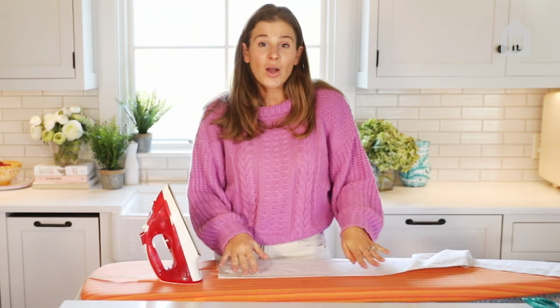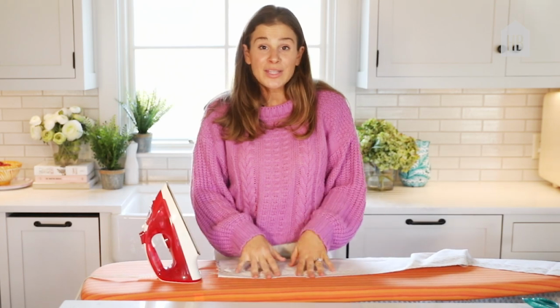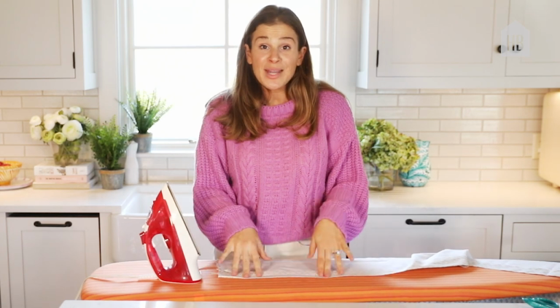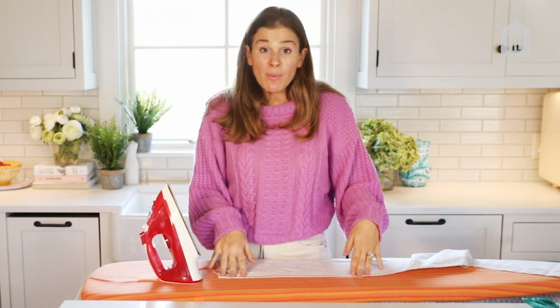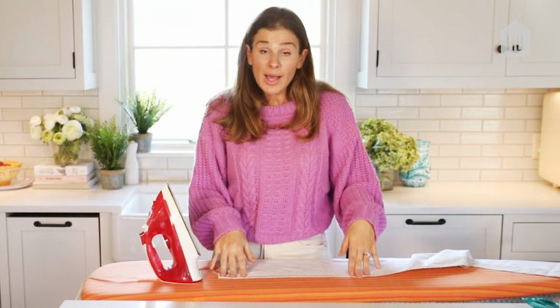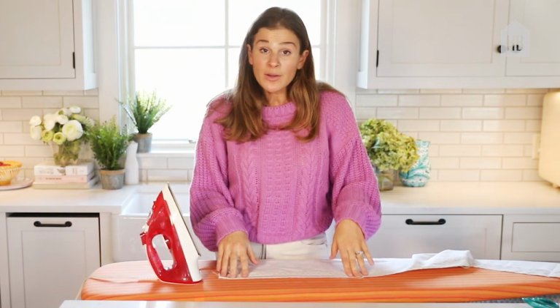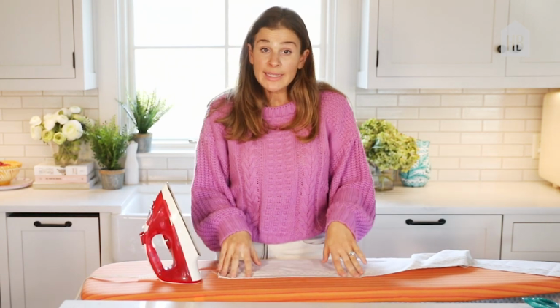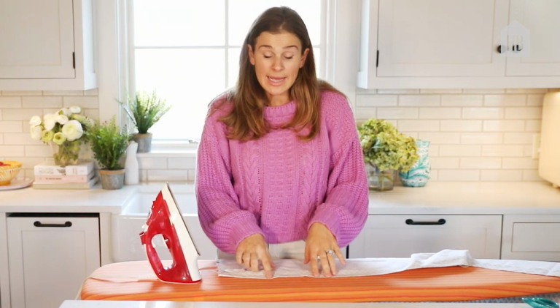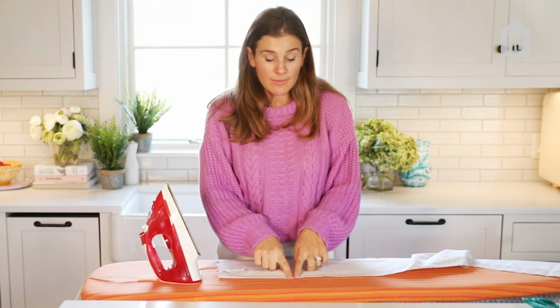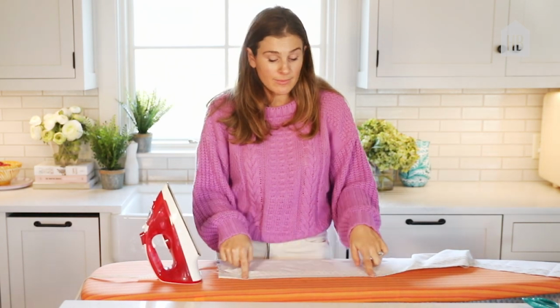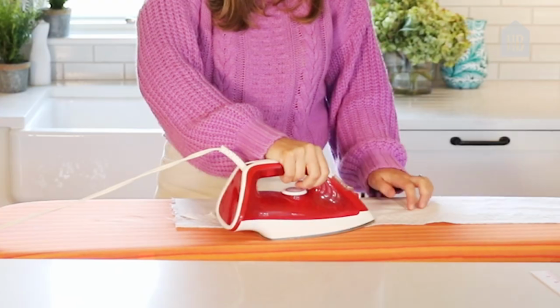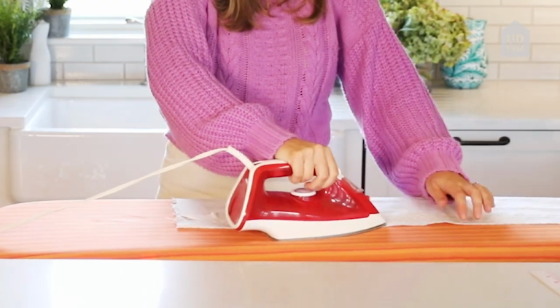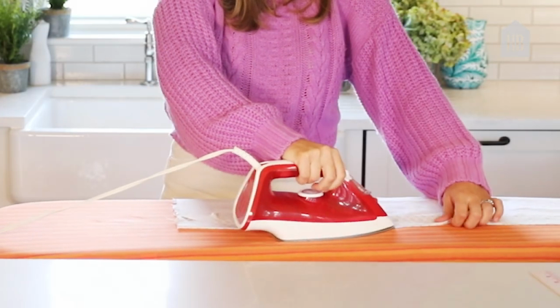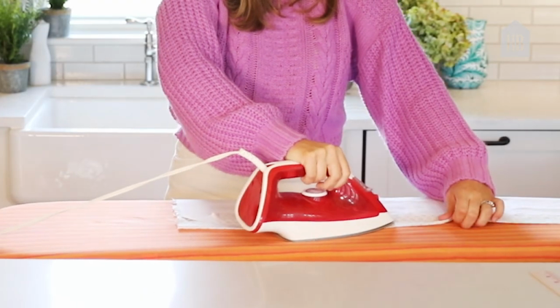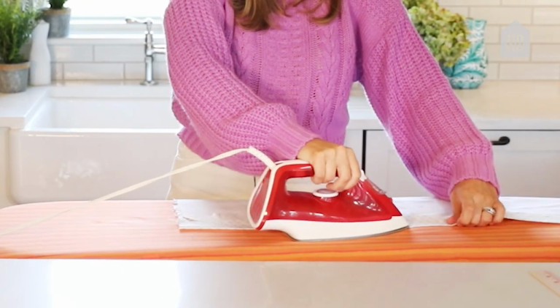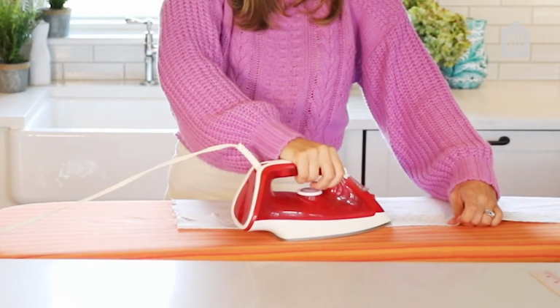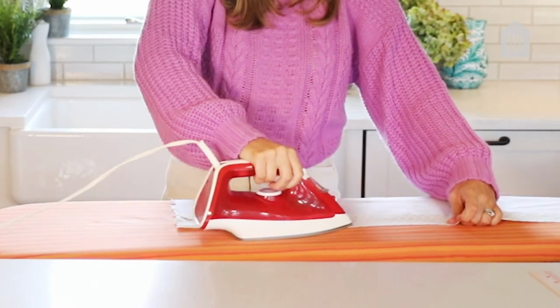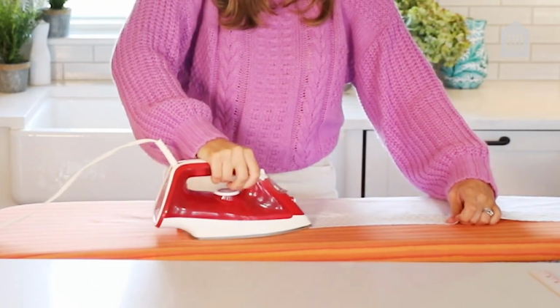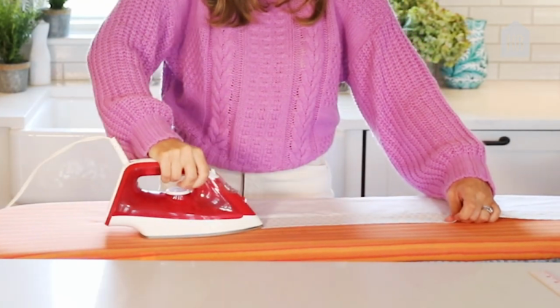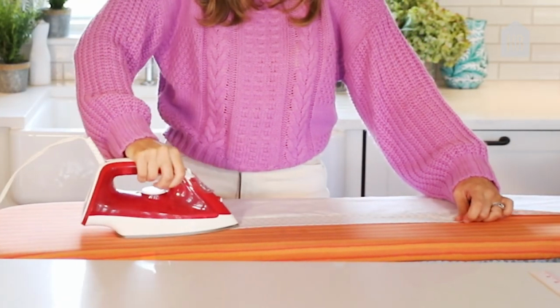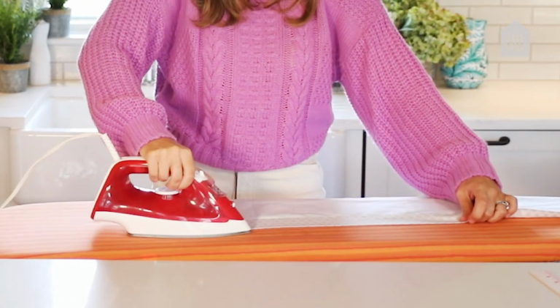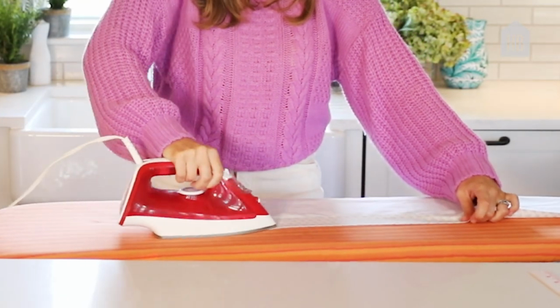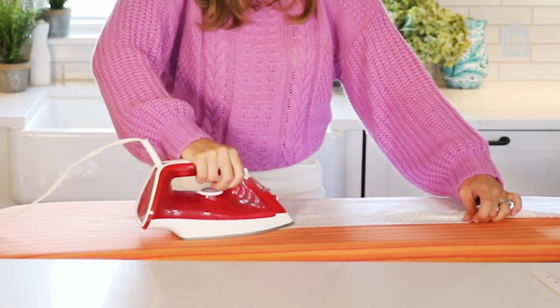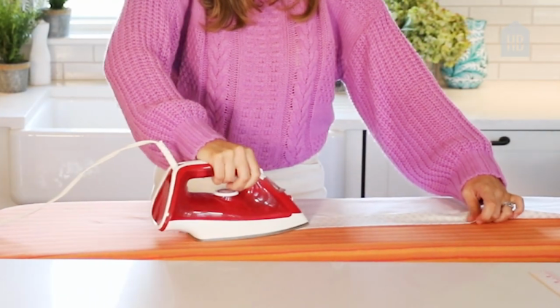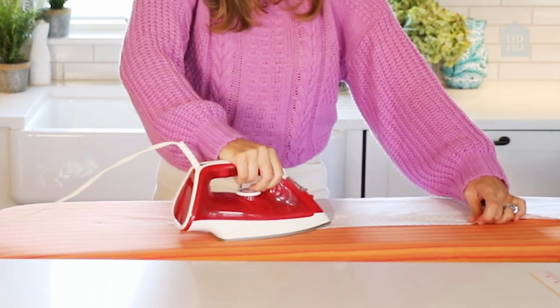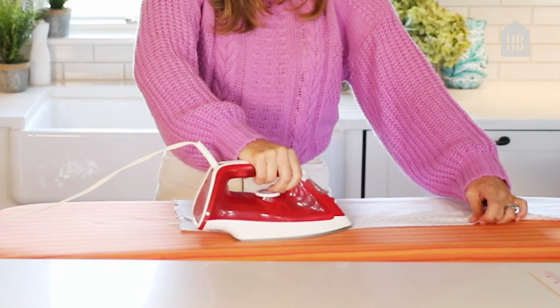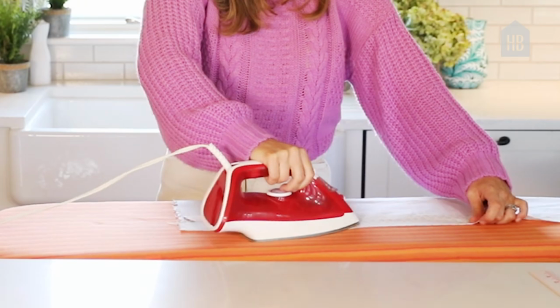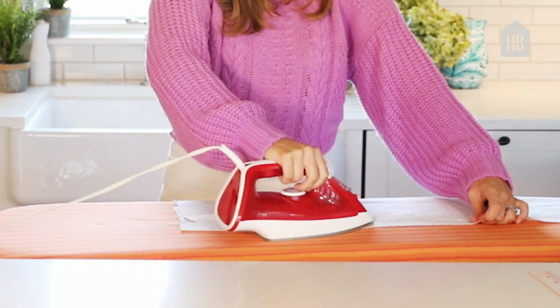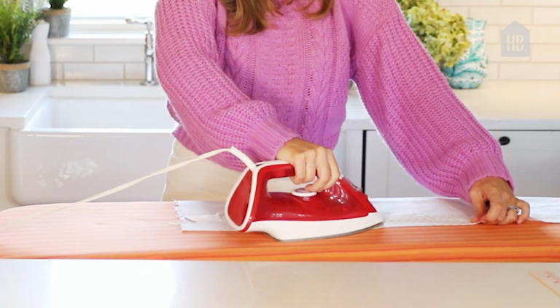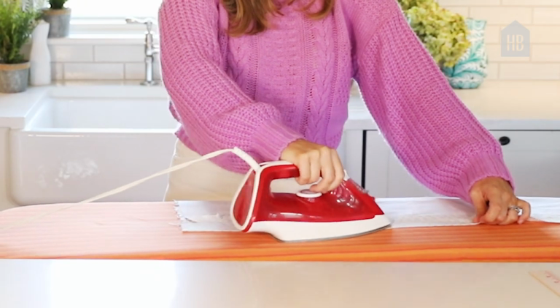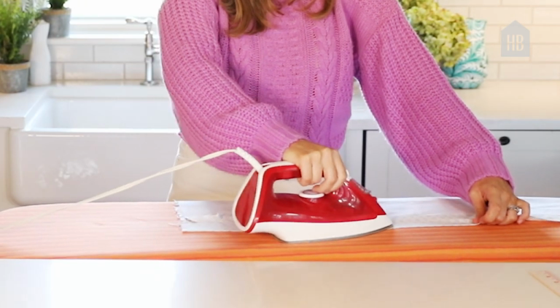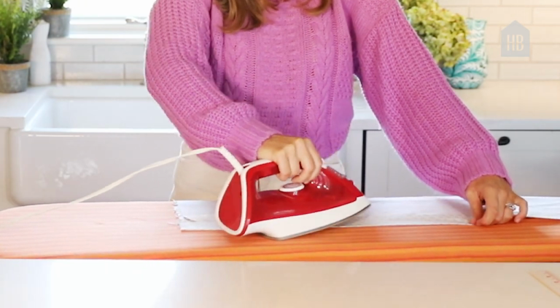Now I'm ironing down the edges, and the point of the ironing is that I'm creating the edge of the curtain.